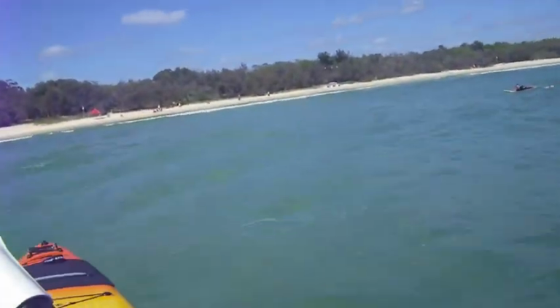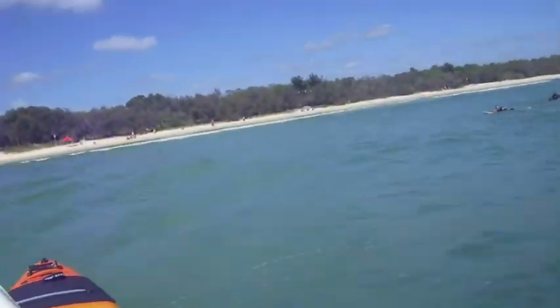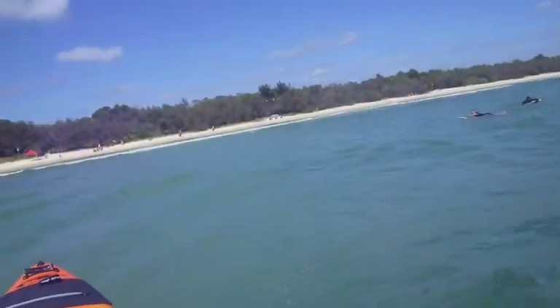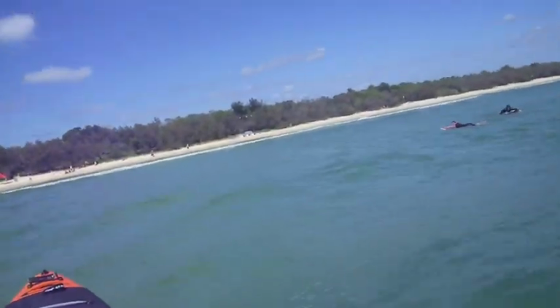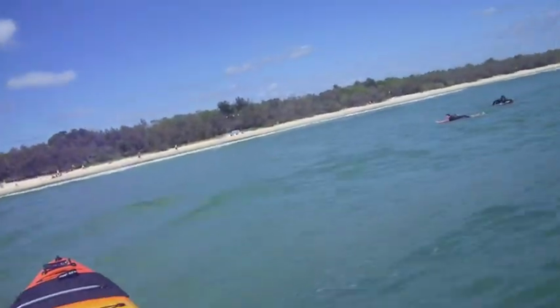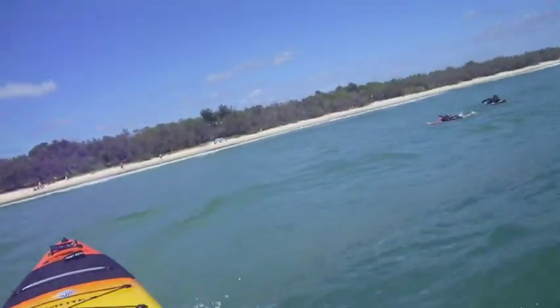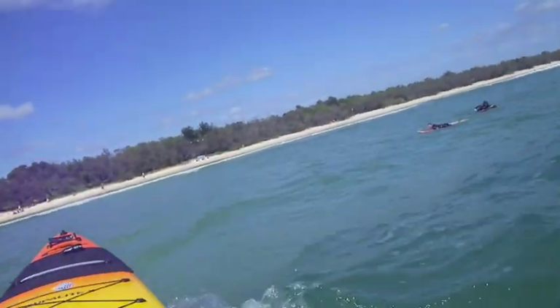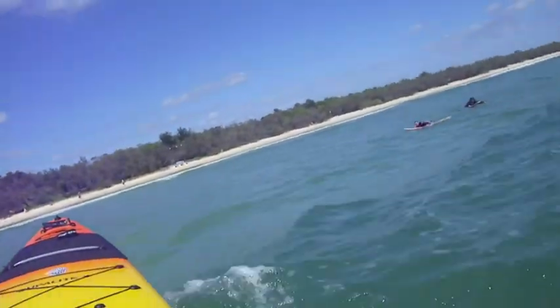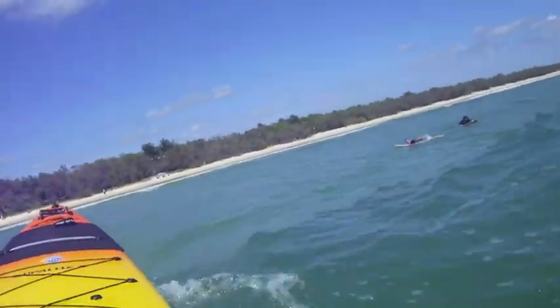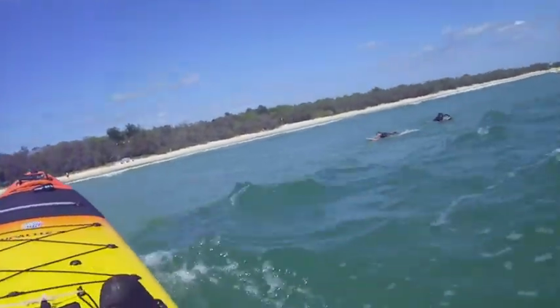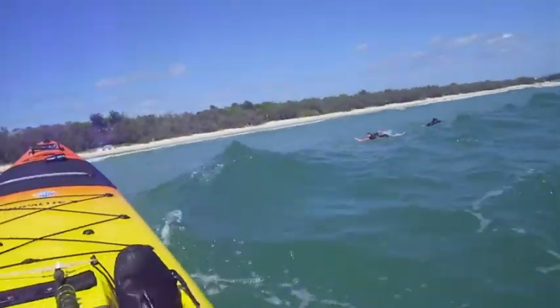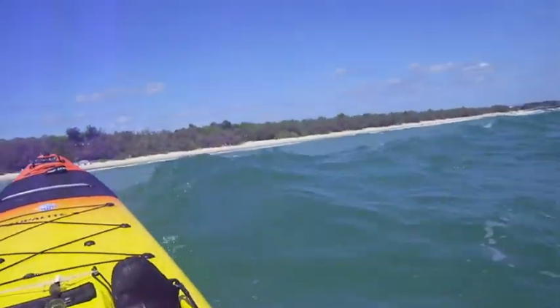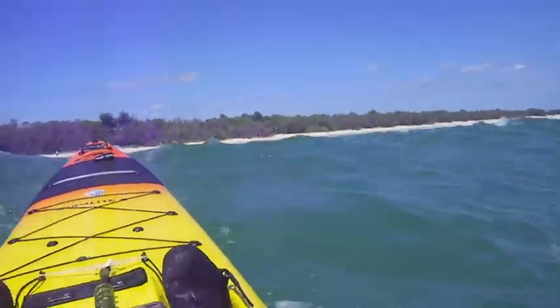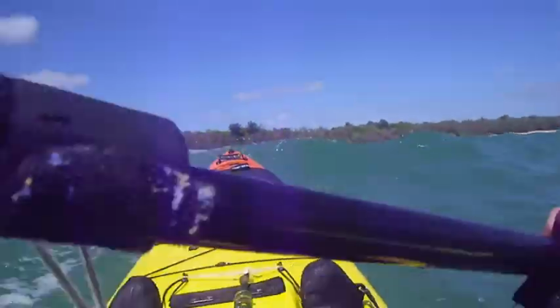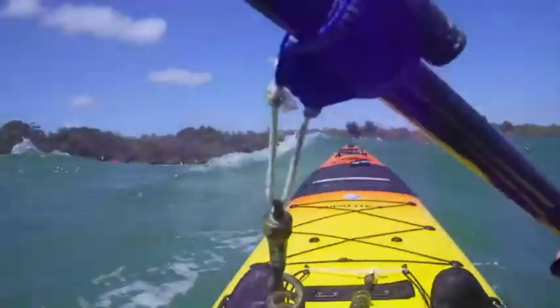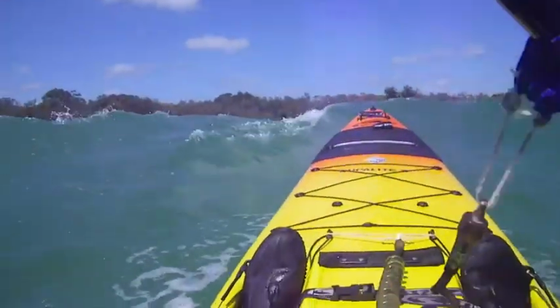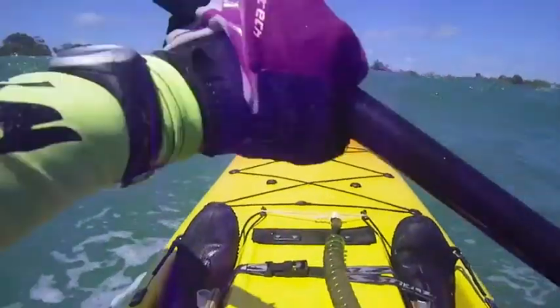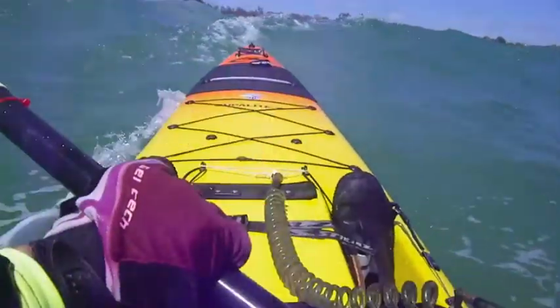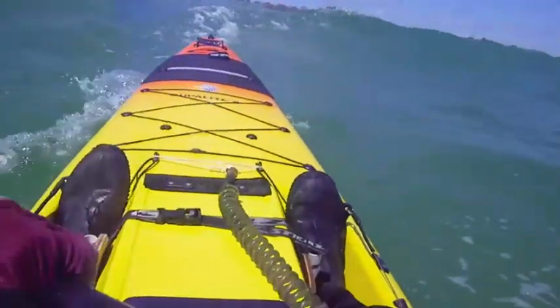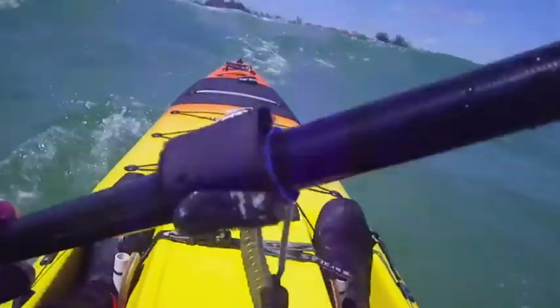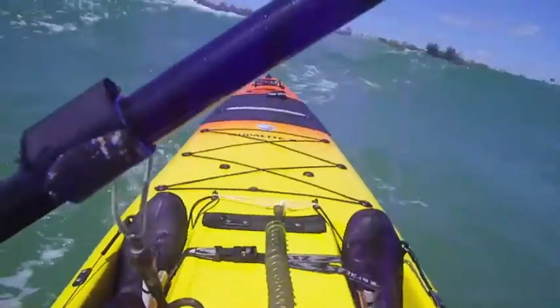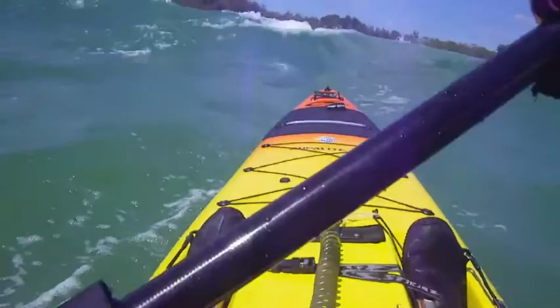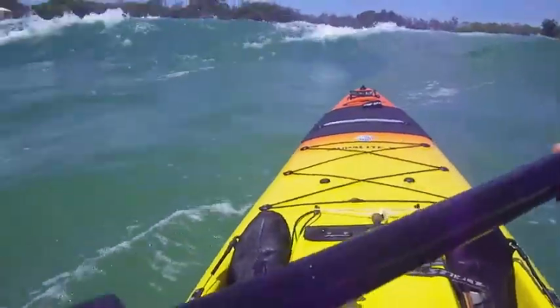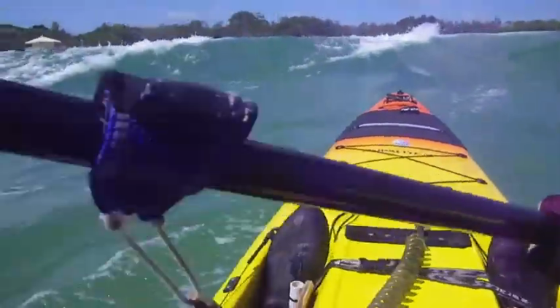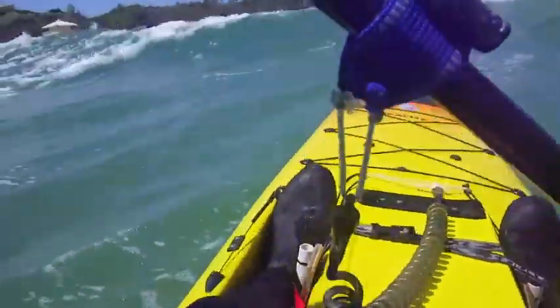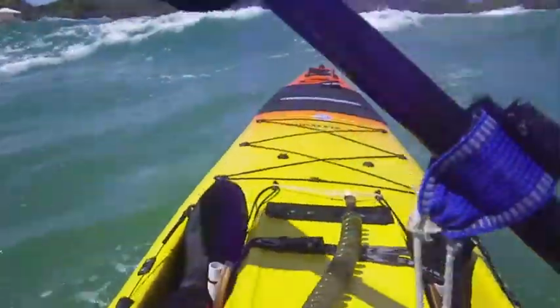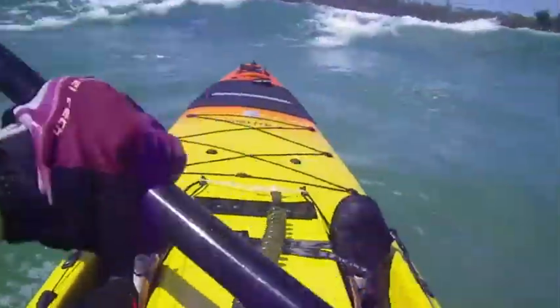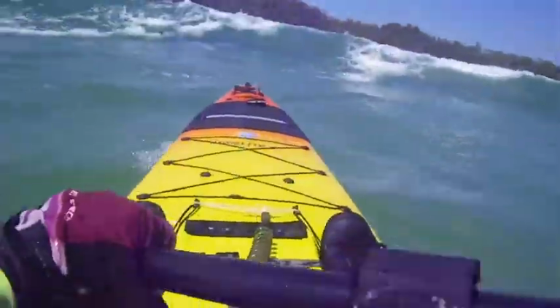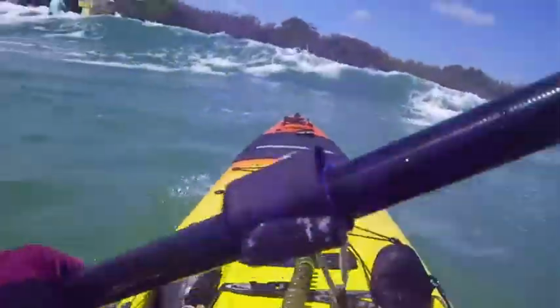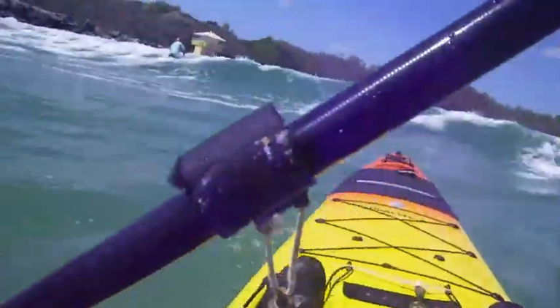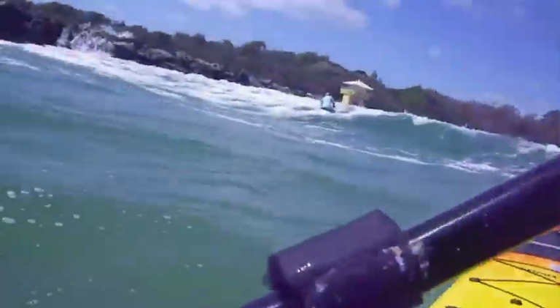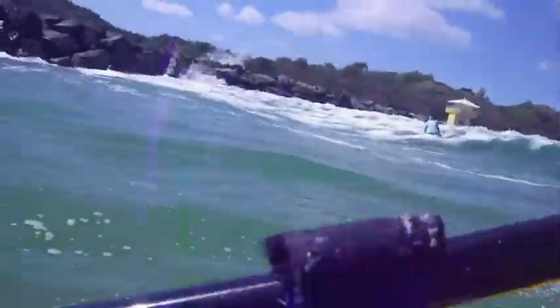Right here at the start, I let a large wave slide under me, then latch on to the smaller following wave.